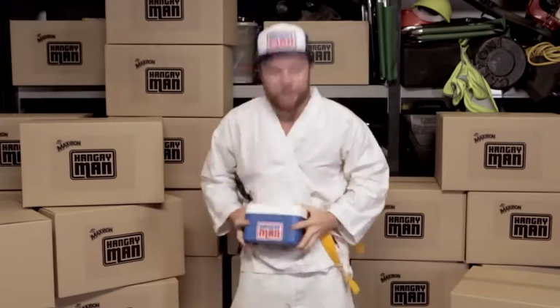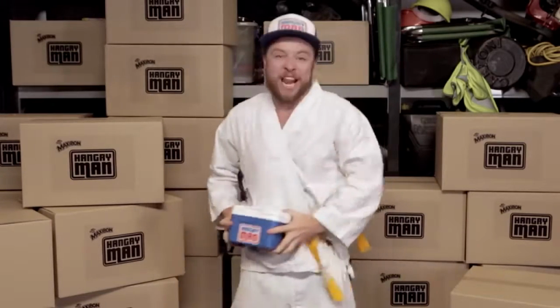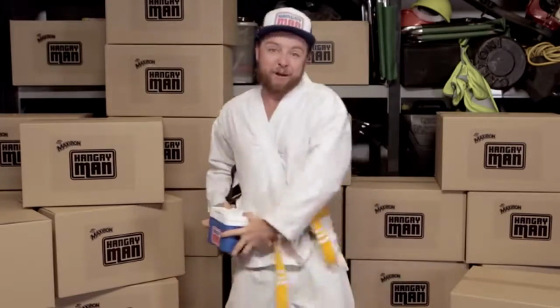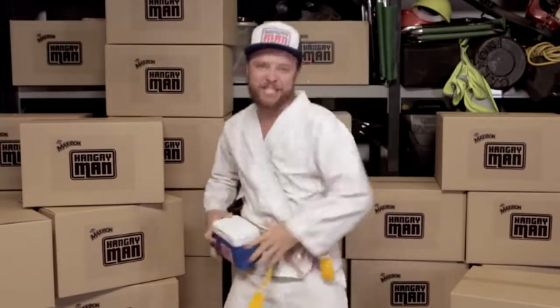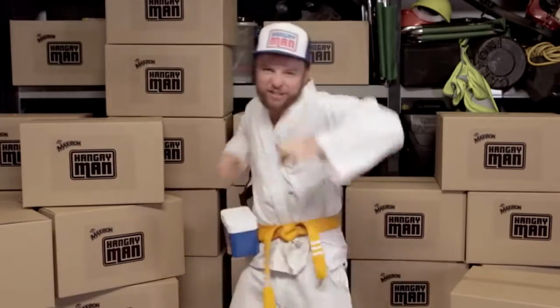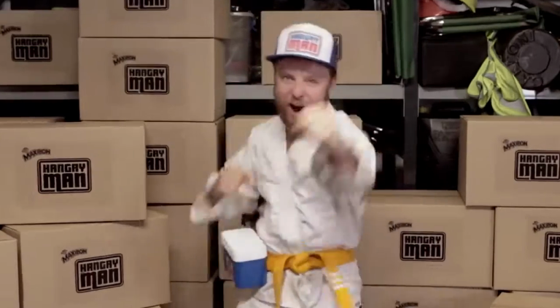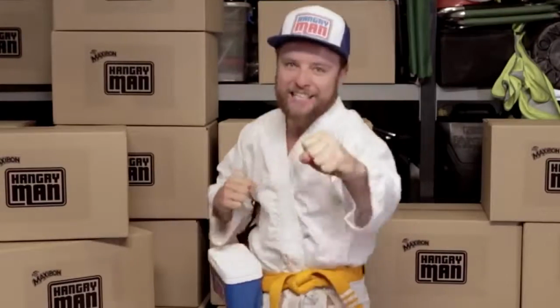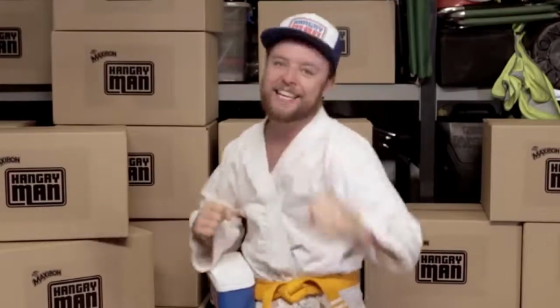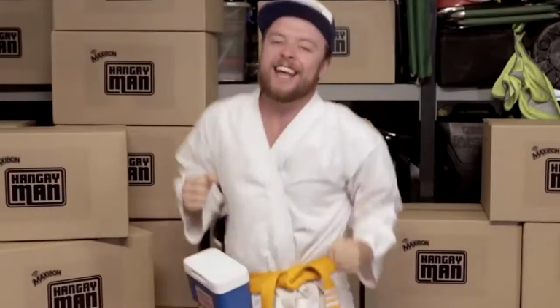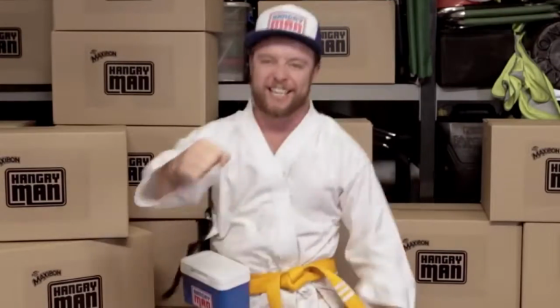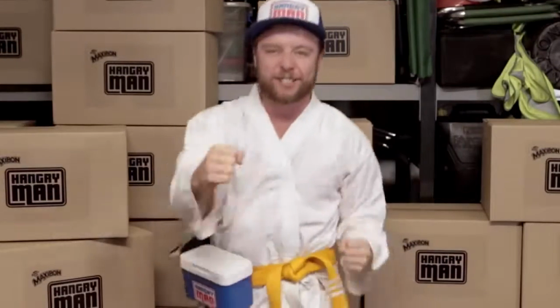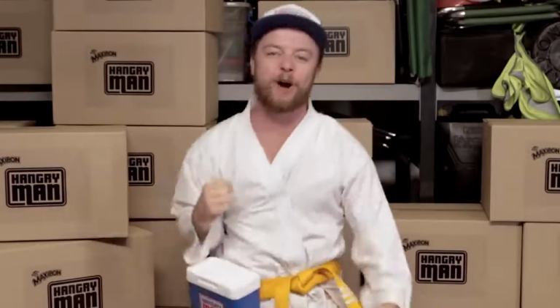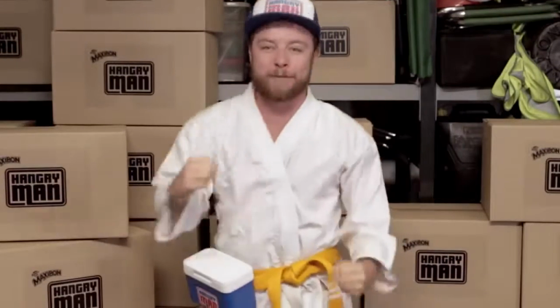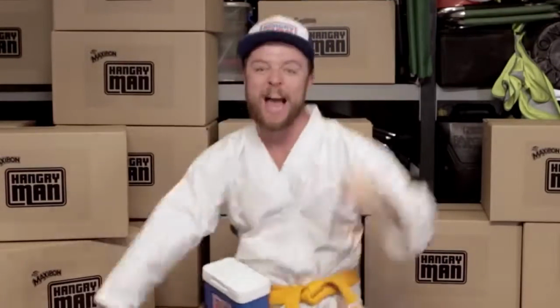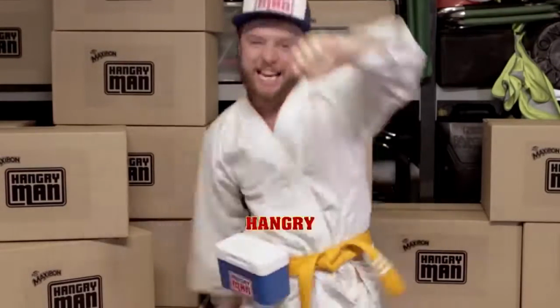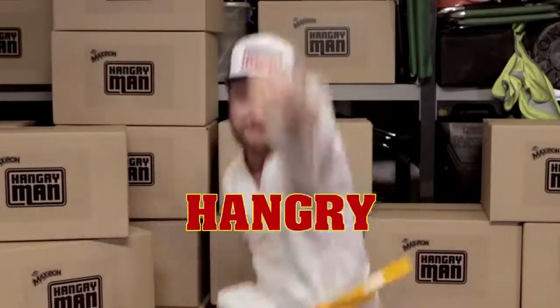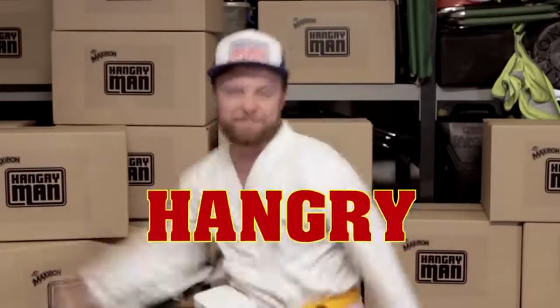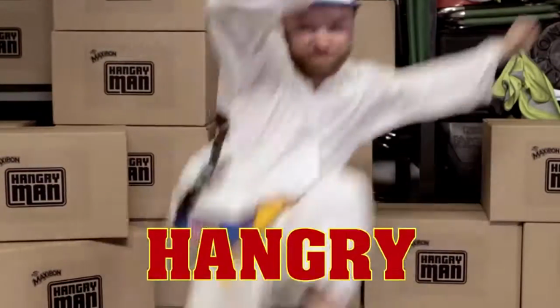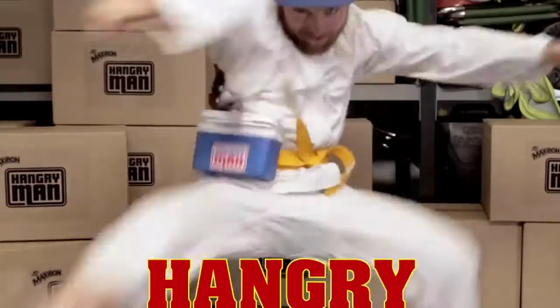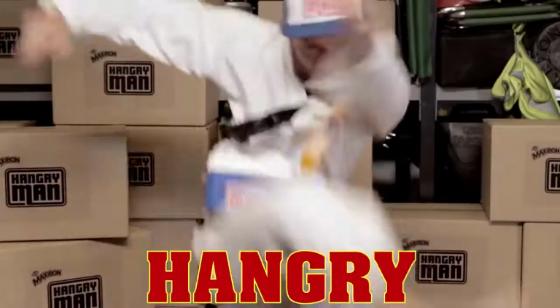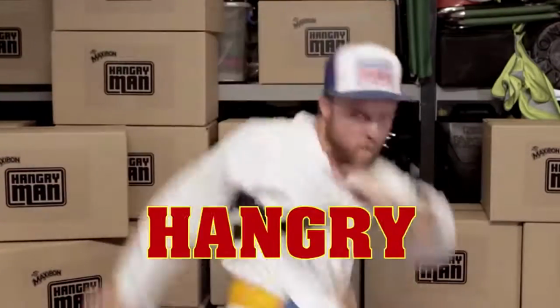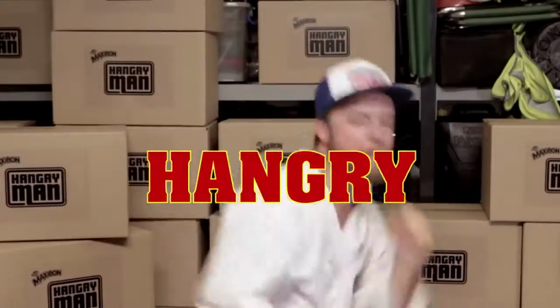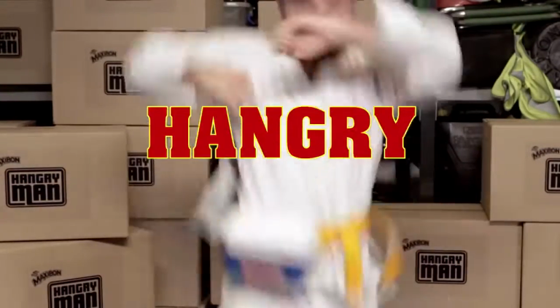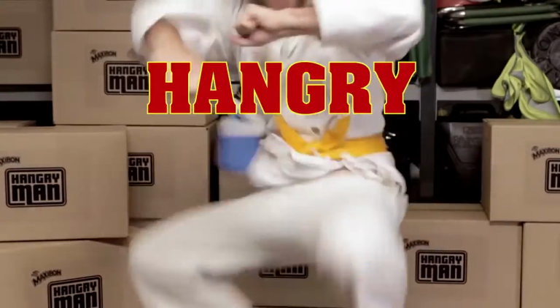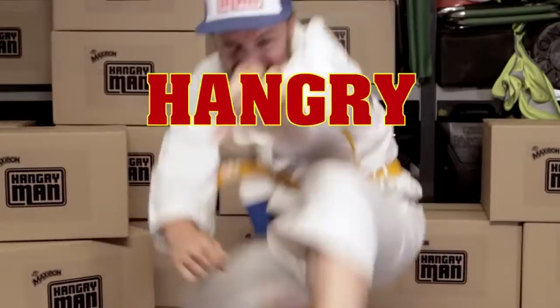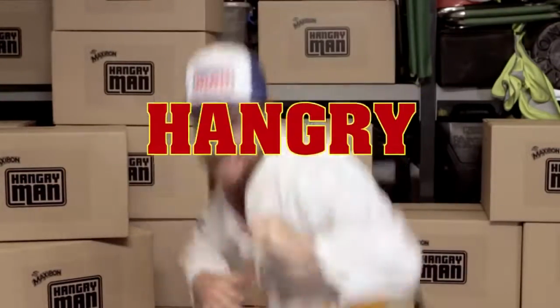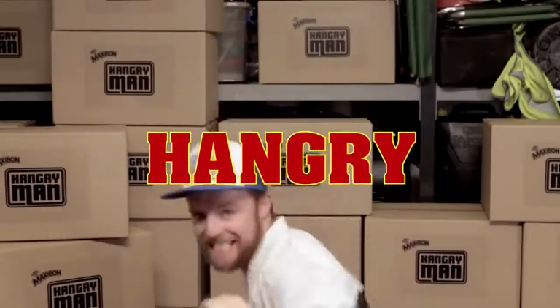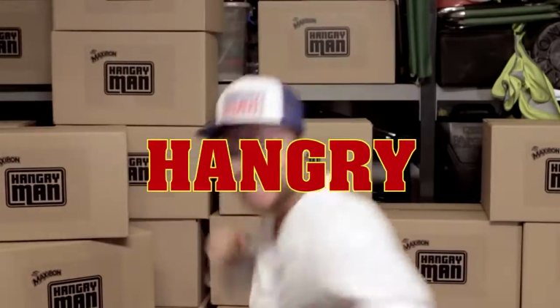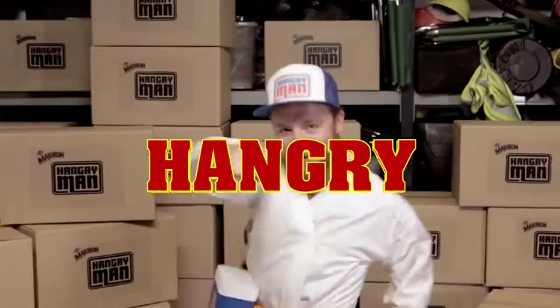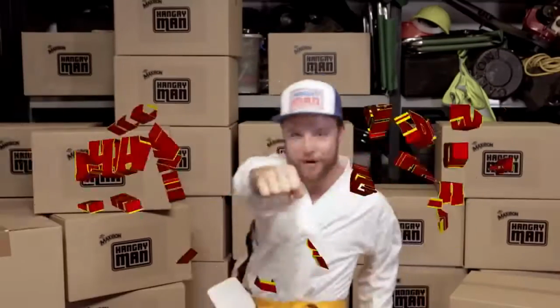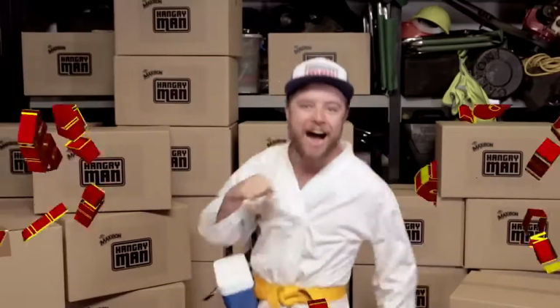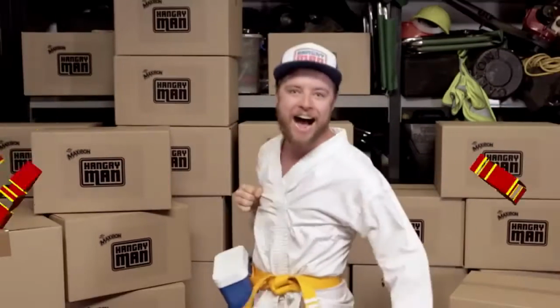So when Hangry strikes, he can strike back fast!